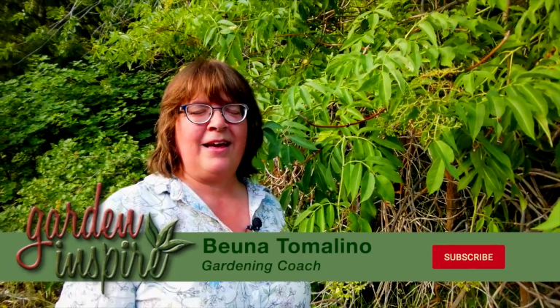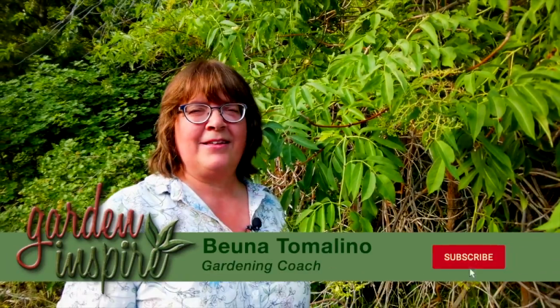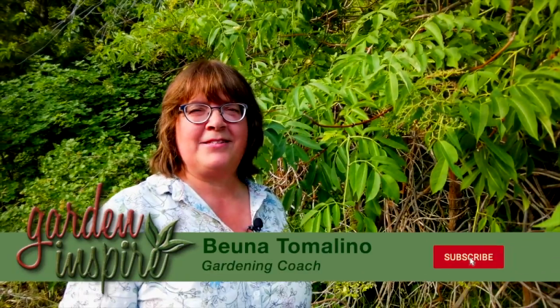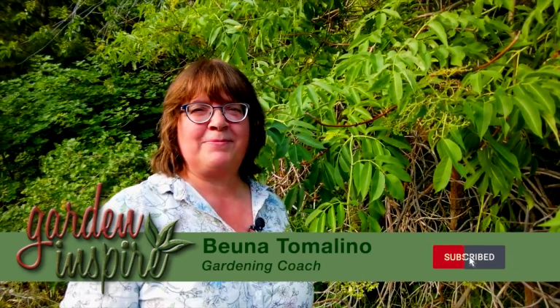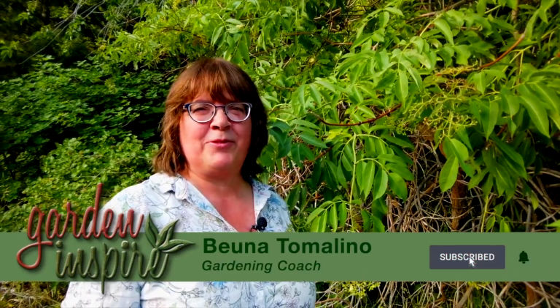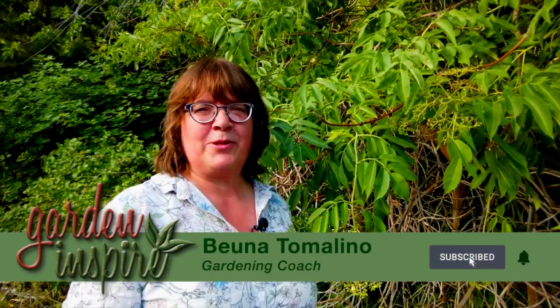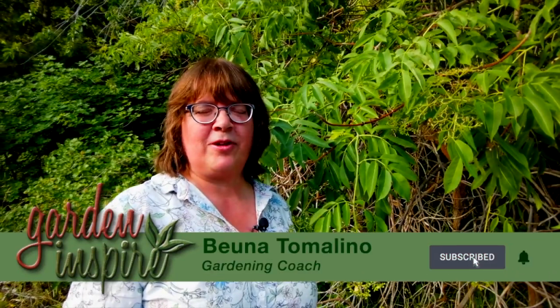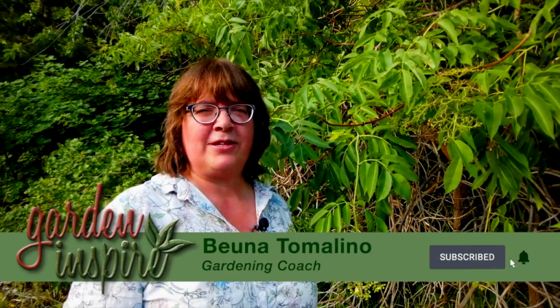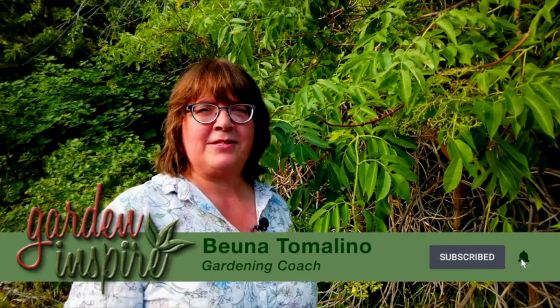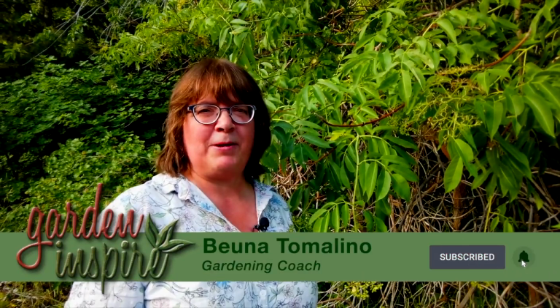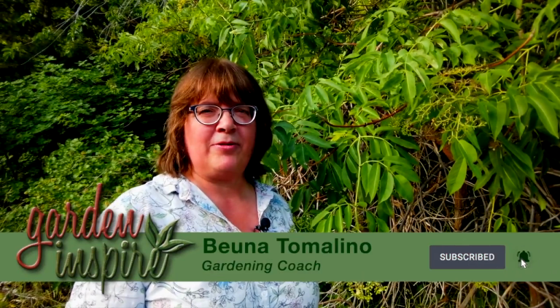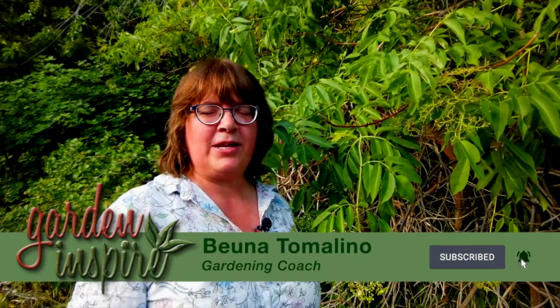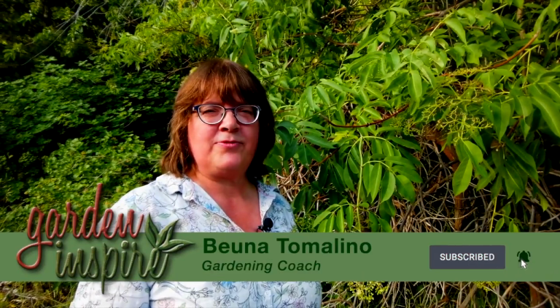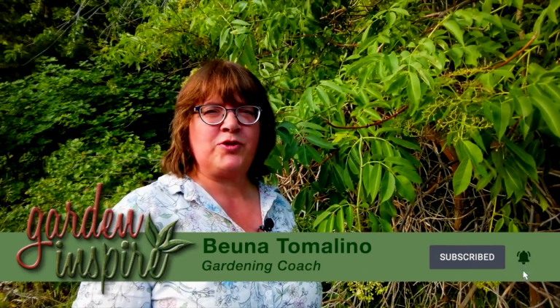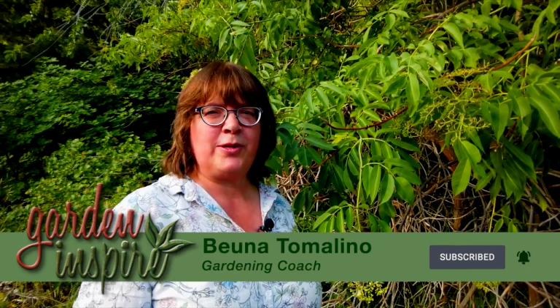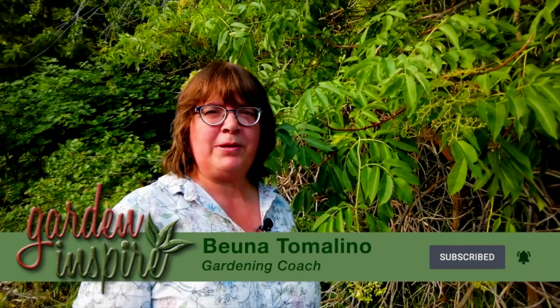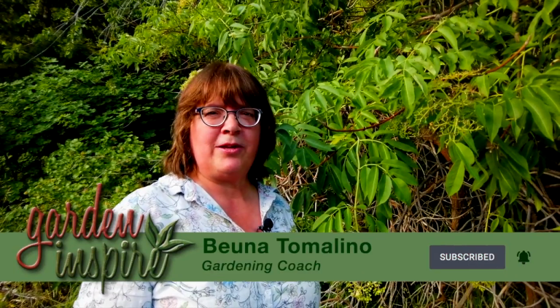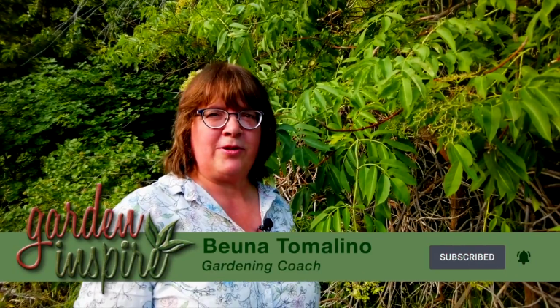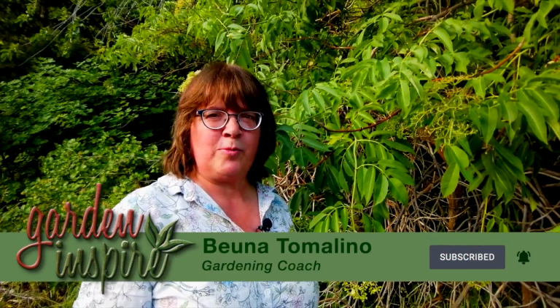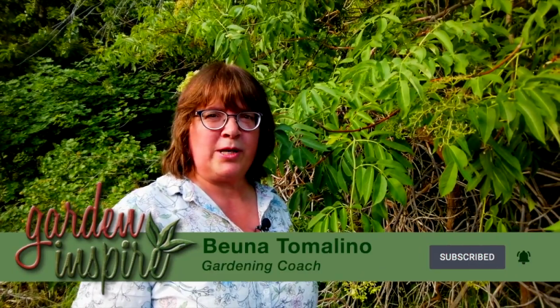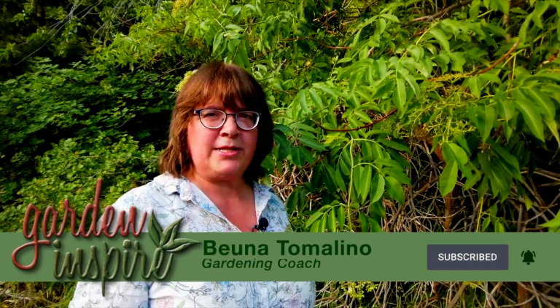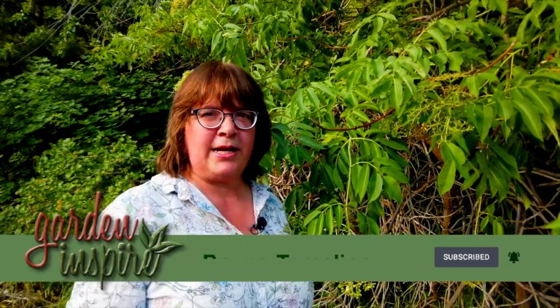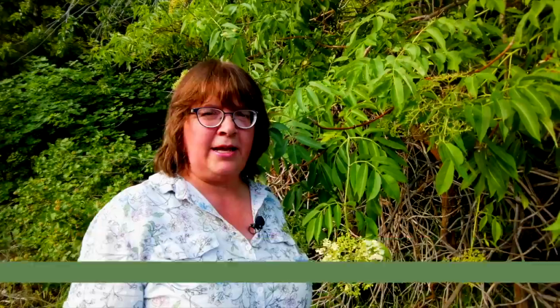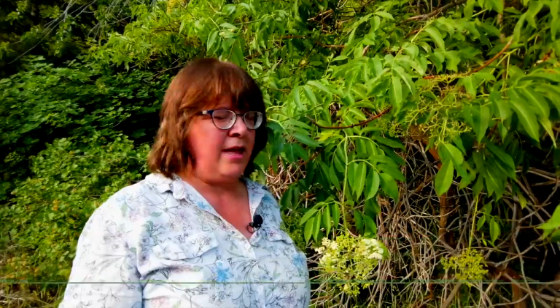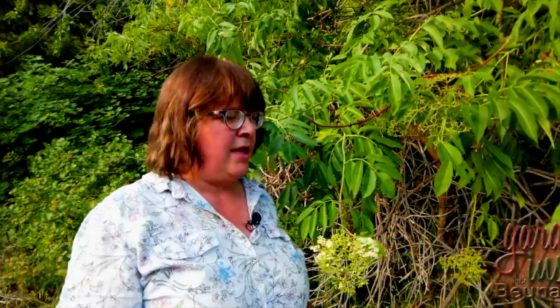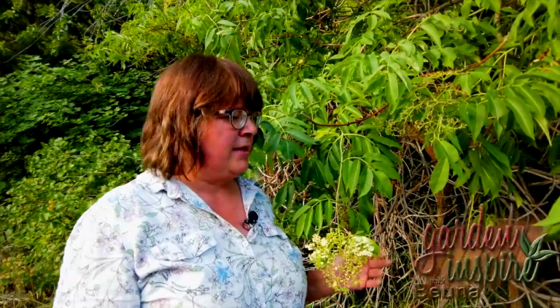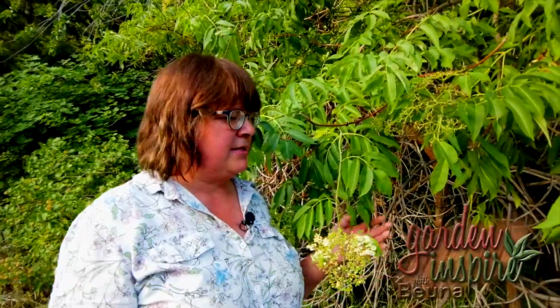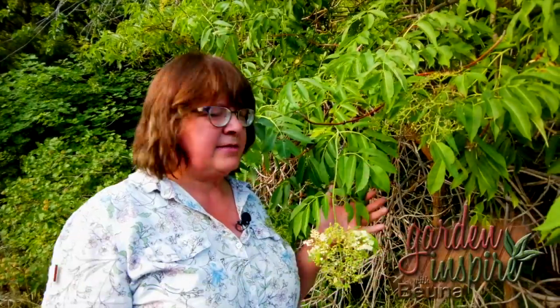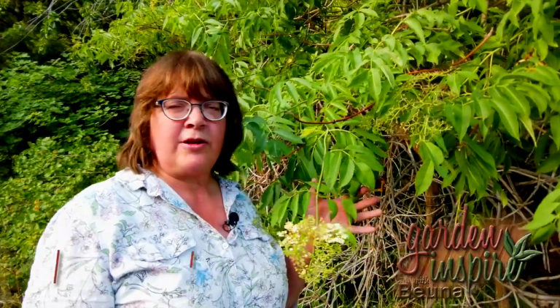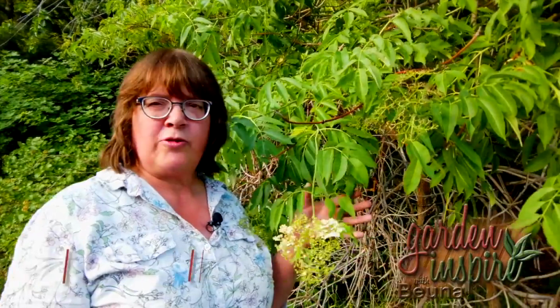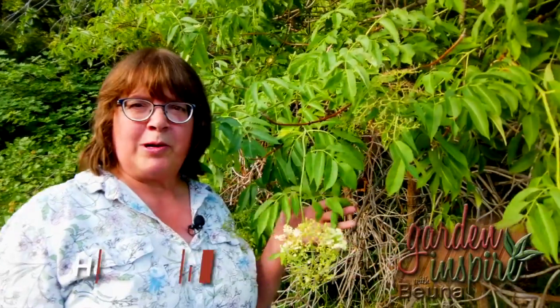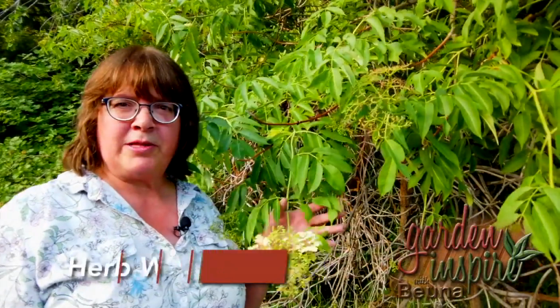Hi, this is Vena with Garden Inspire. Thanks for joining me on an Herb Walk today. This is elderberry.